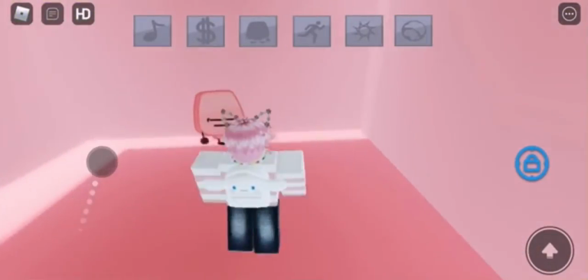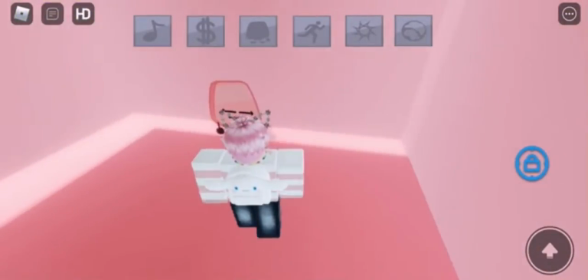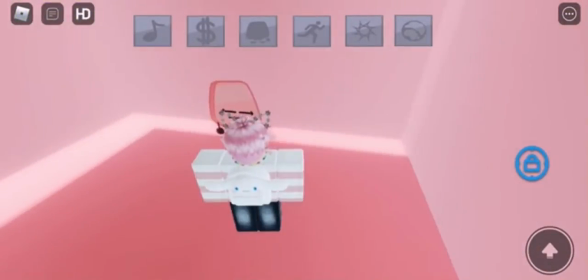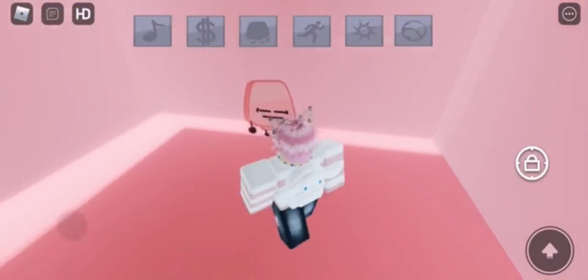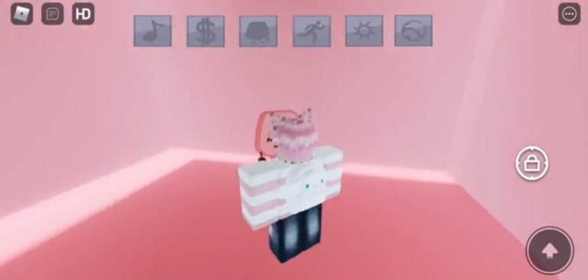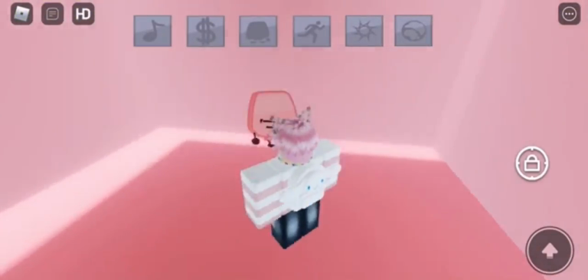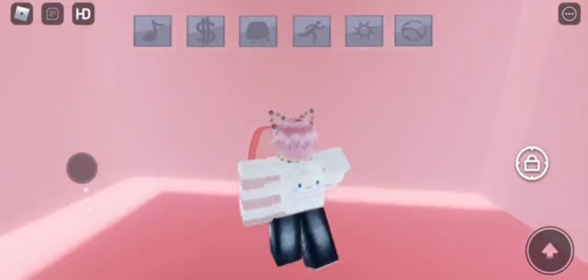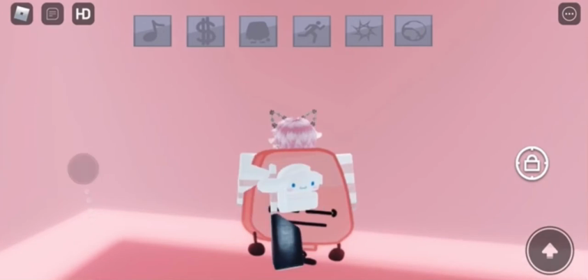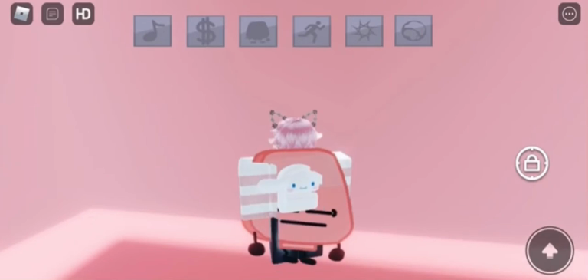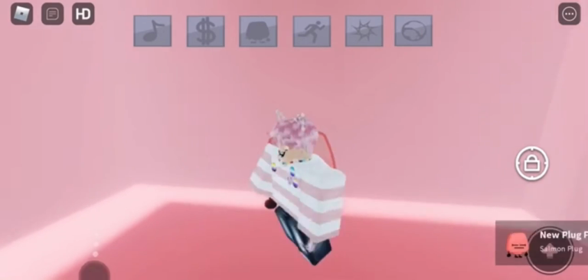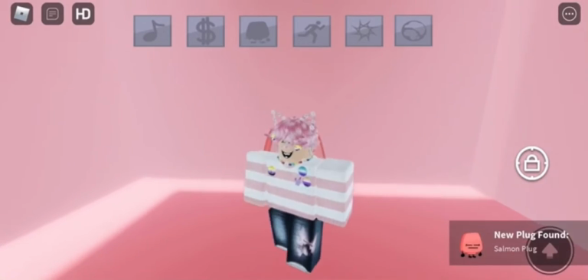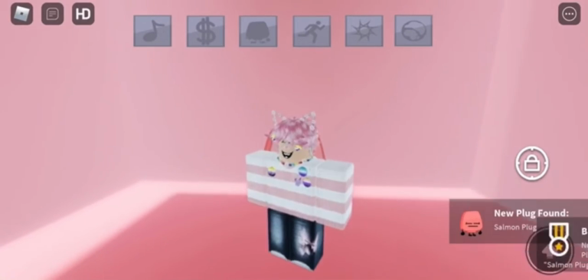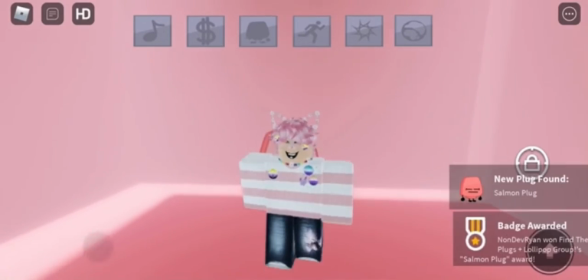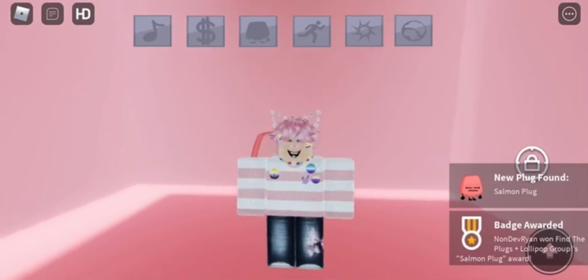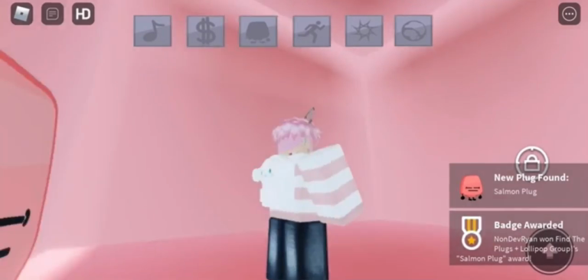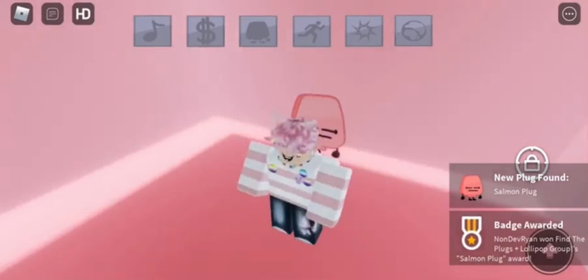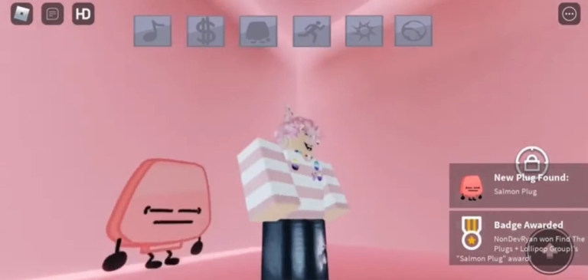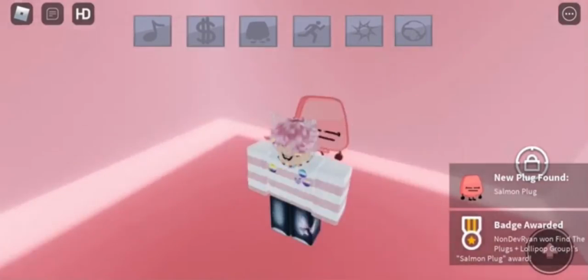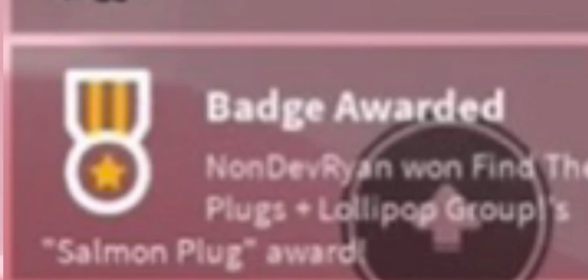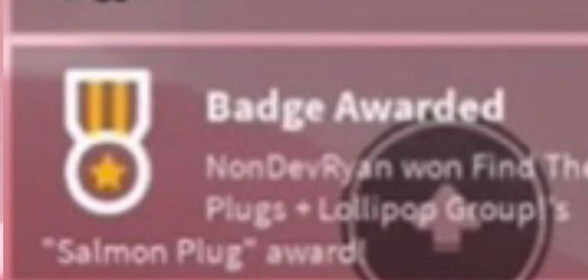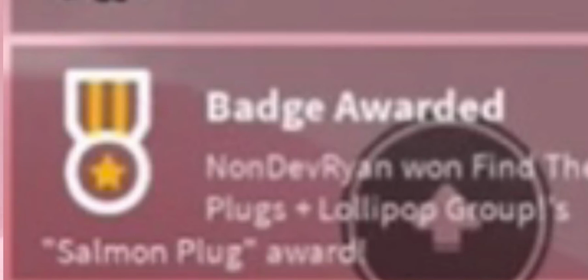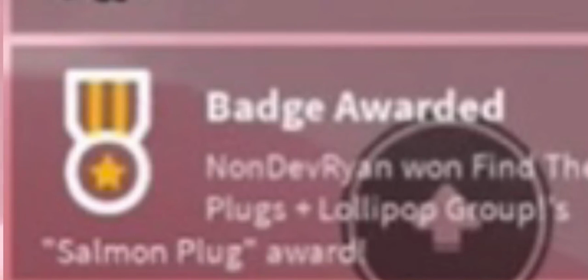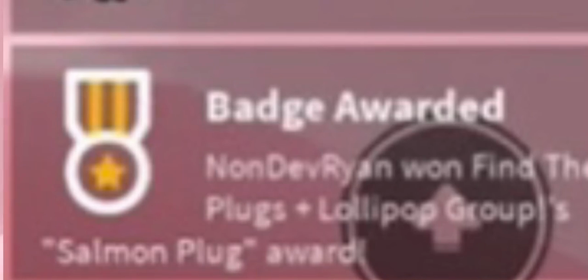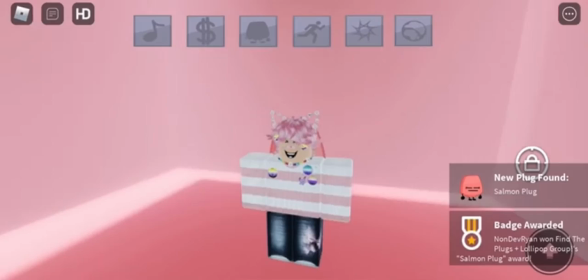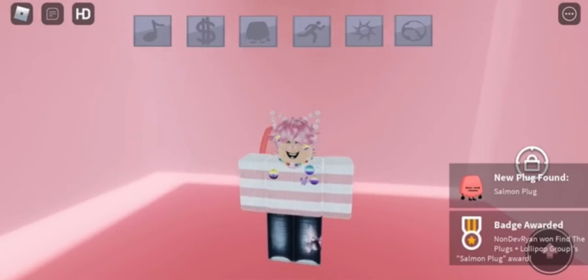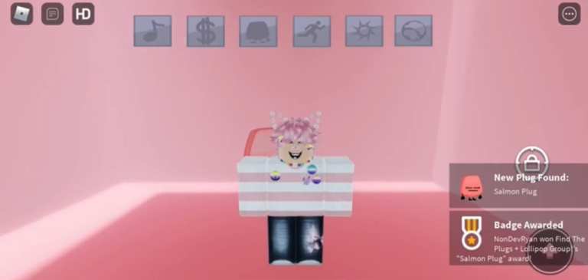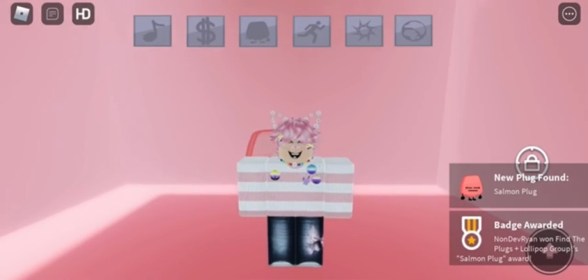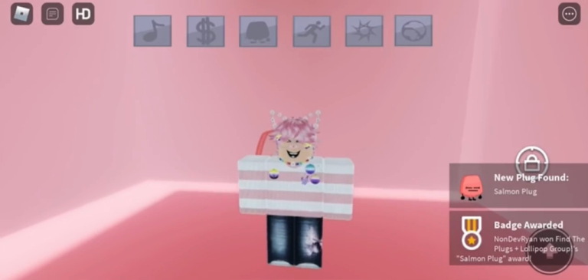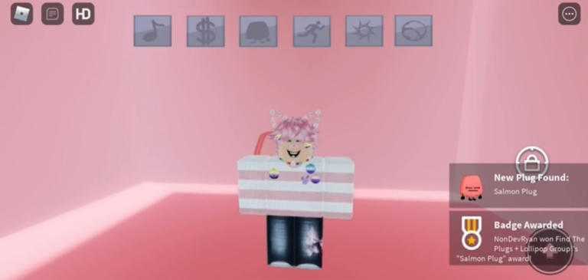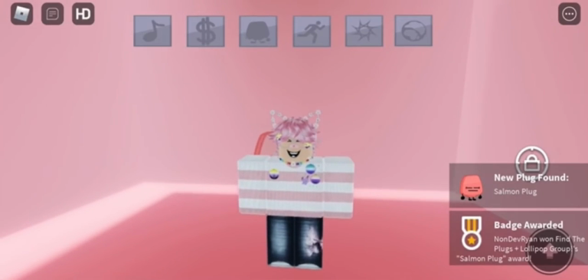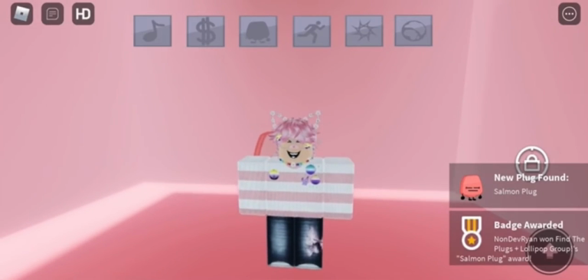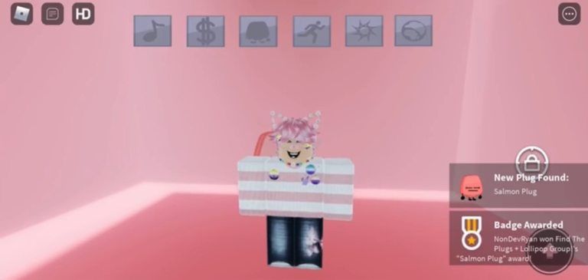Just climb the white house and go over to the salmon plug, touch it, and you should receive a badge at the bottom of your screen. That's how simple it is to get this plug.